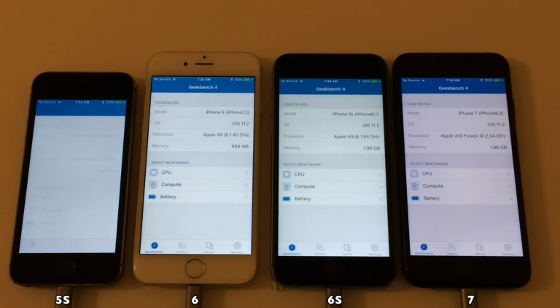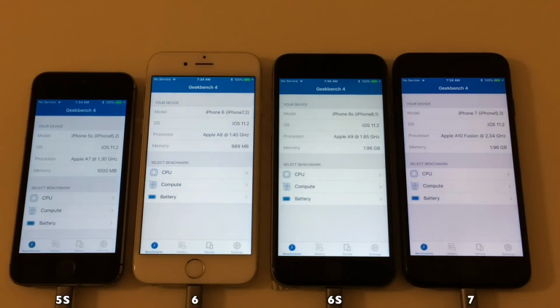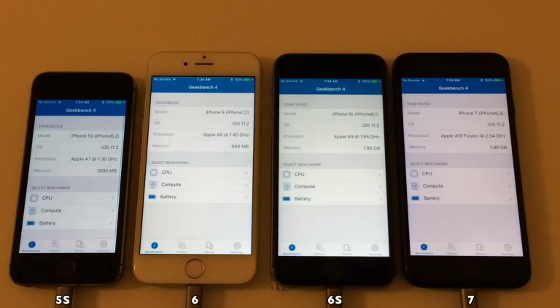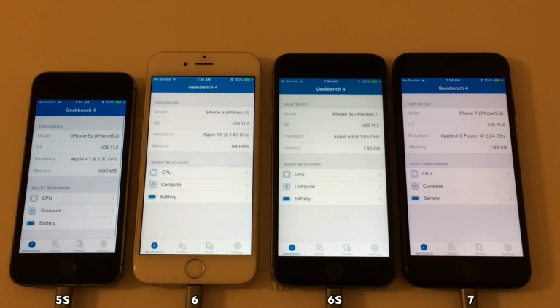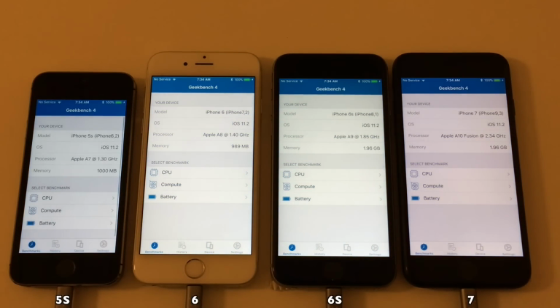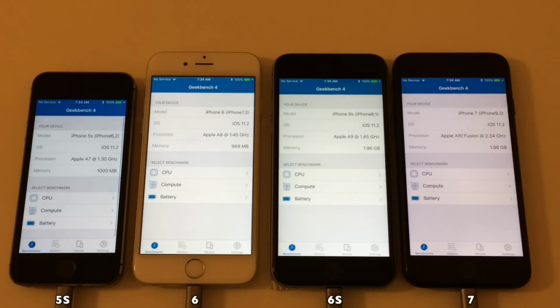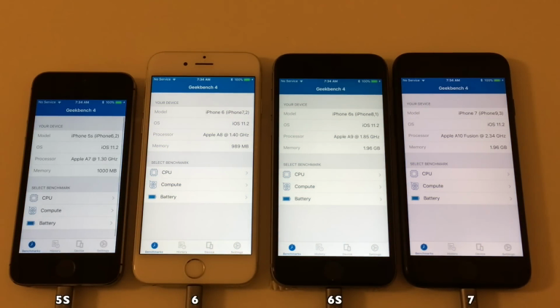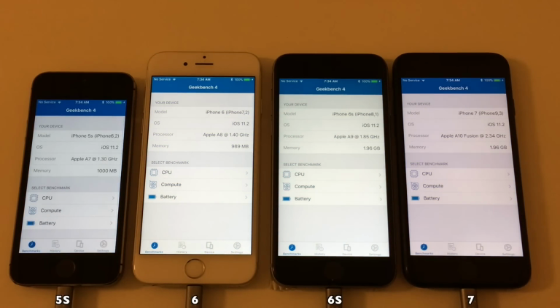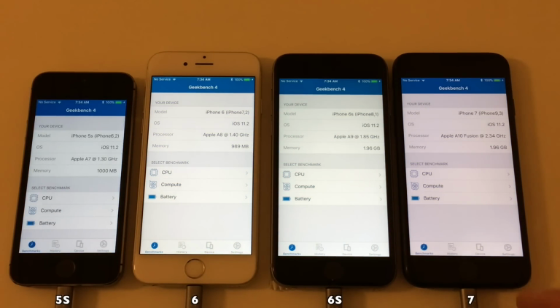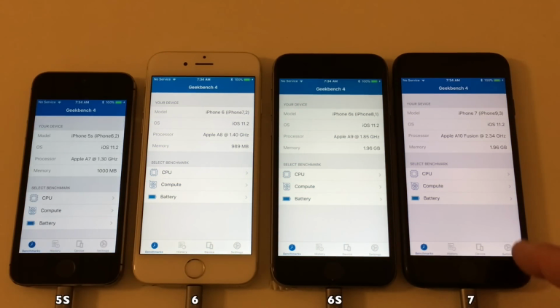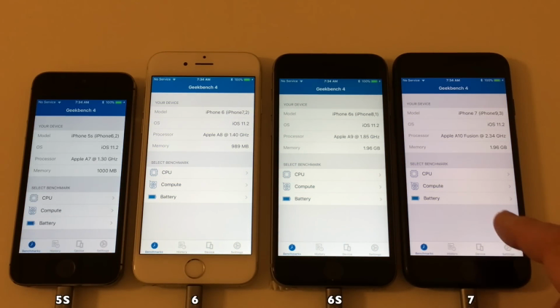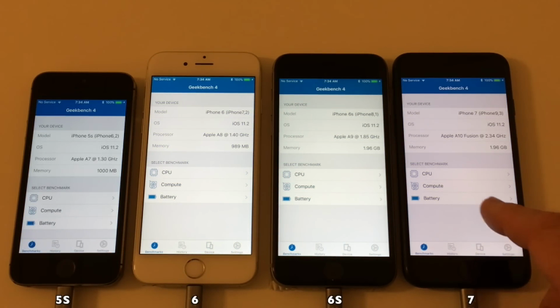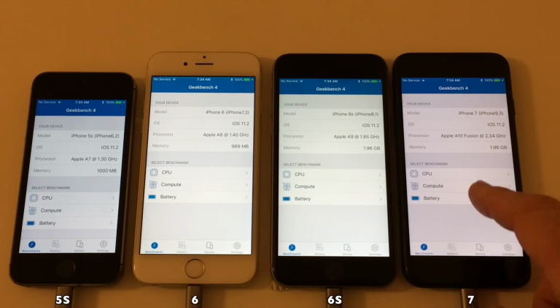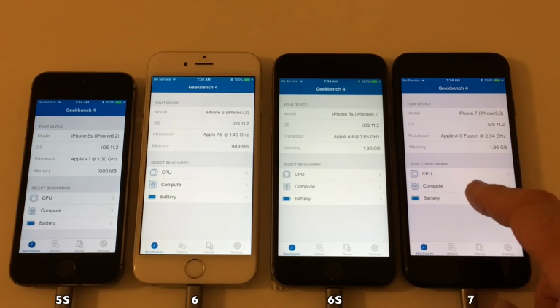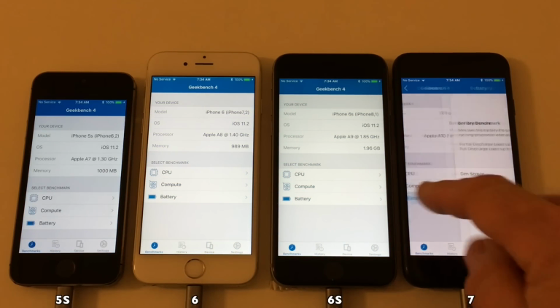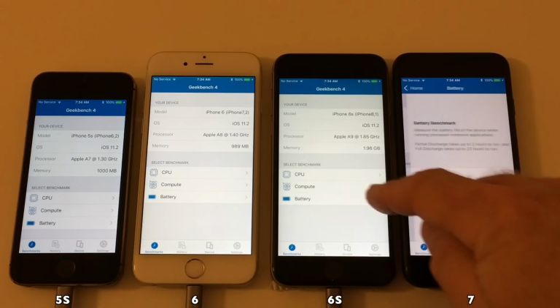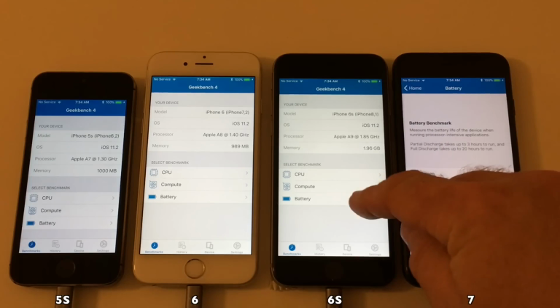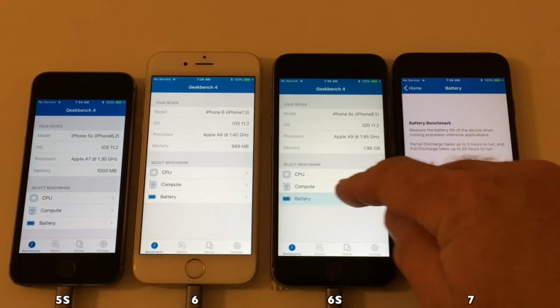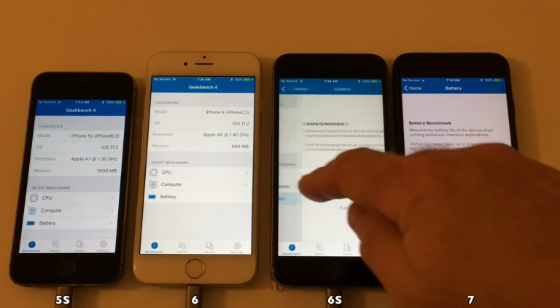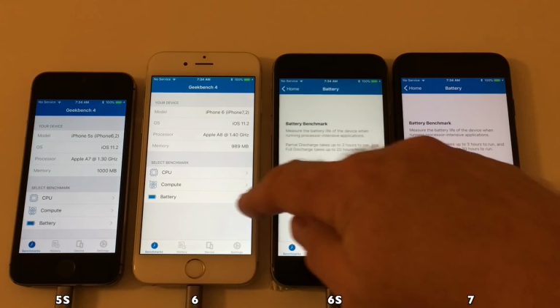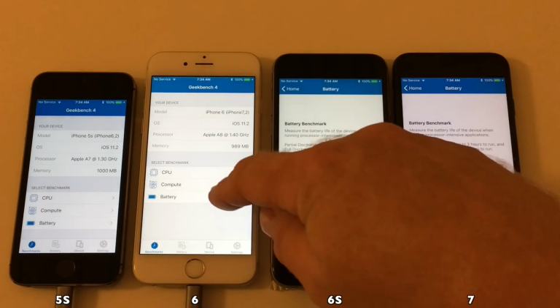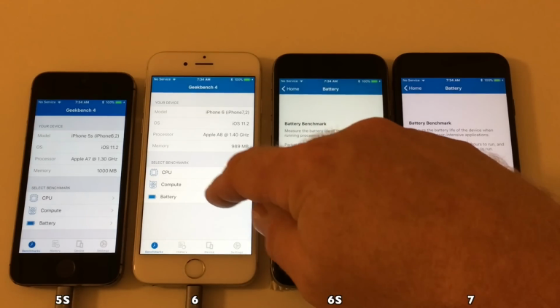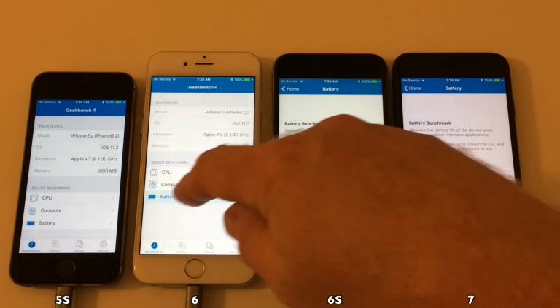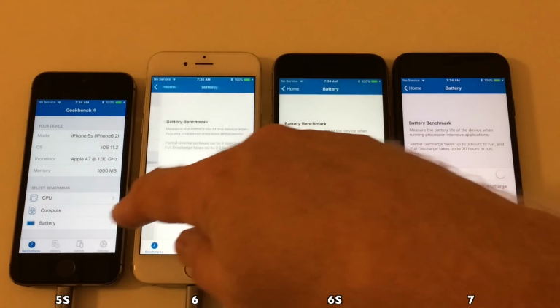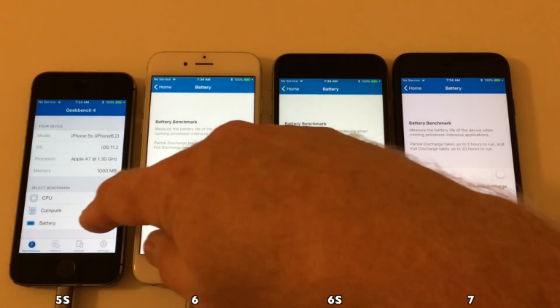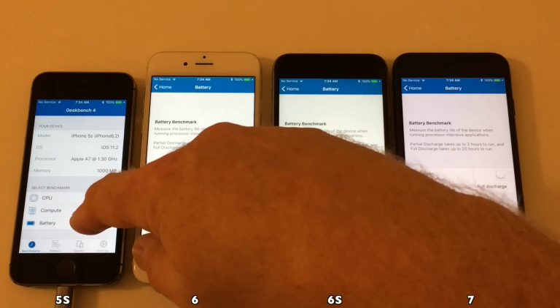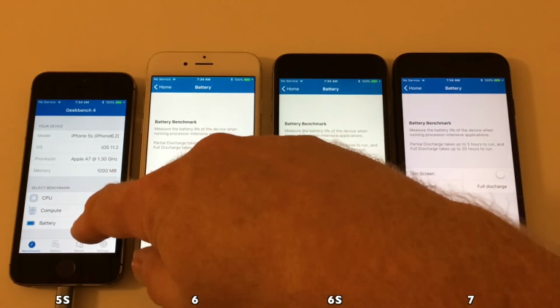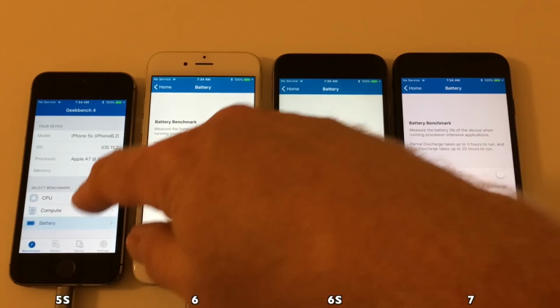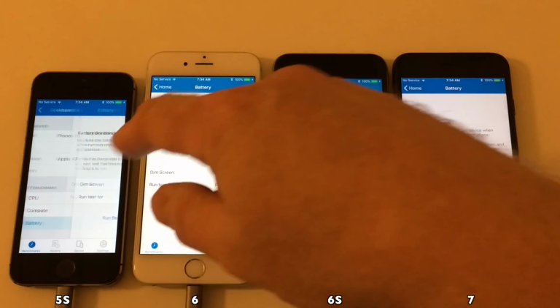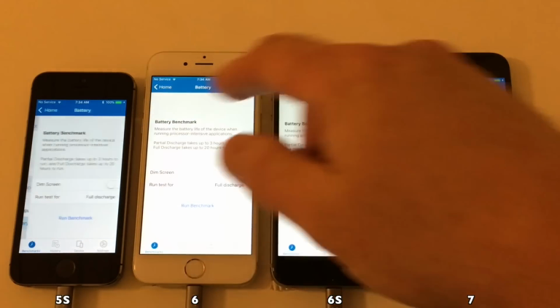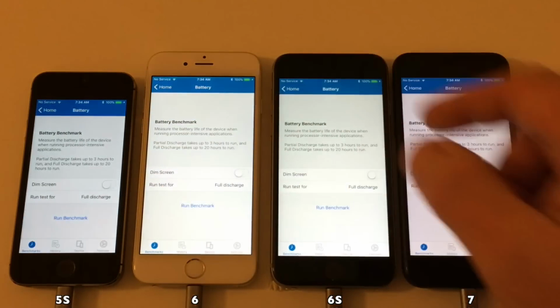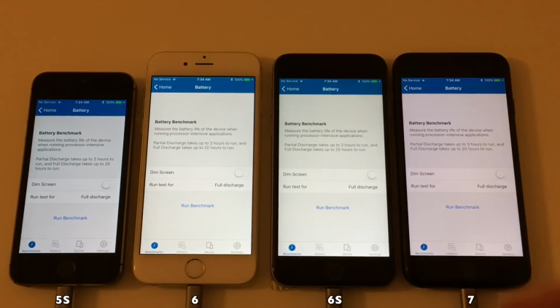So let's get ready to run the battery test on iOS 11.2.